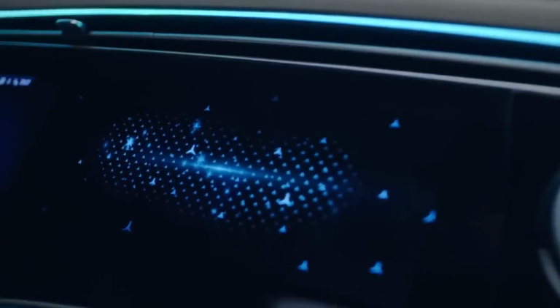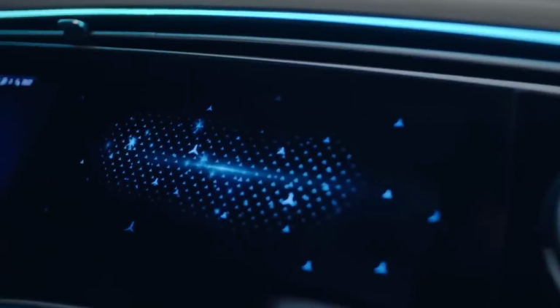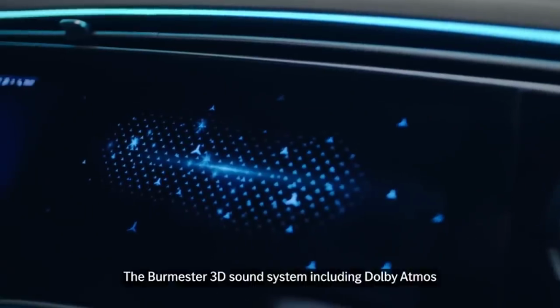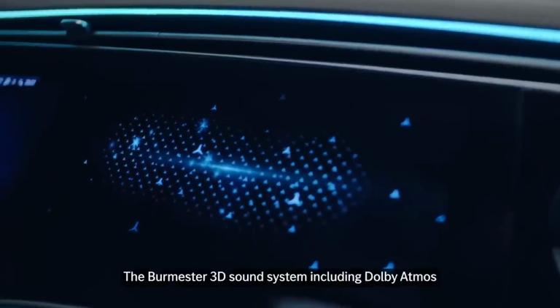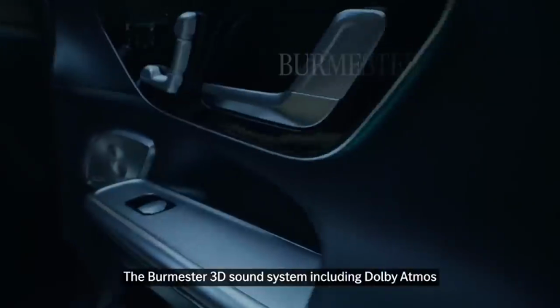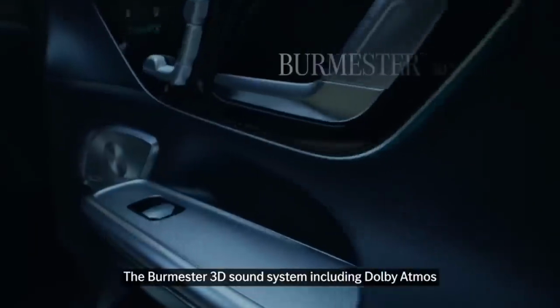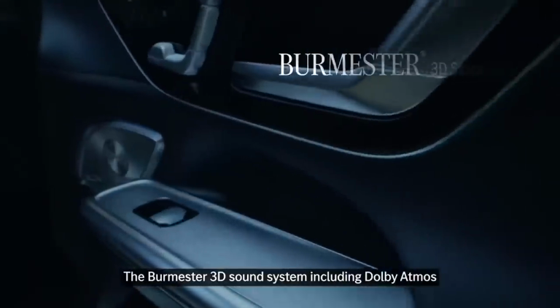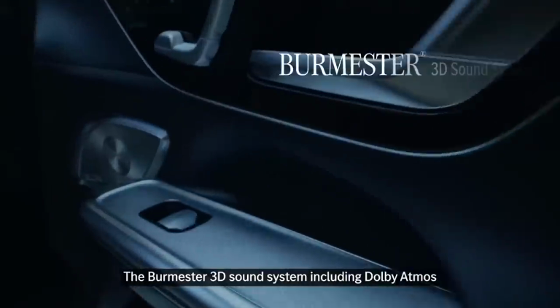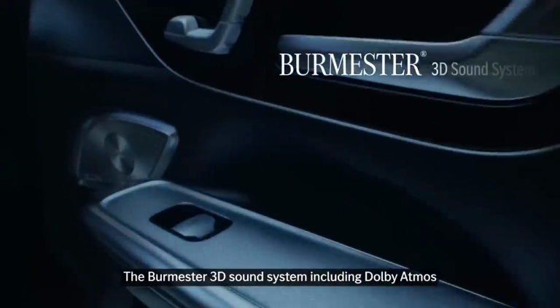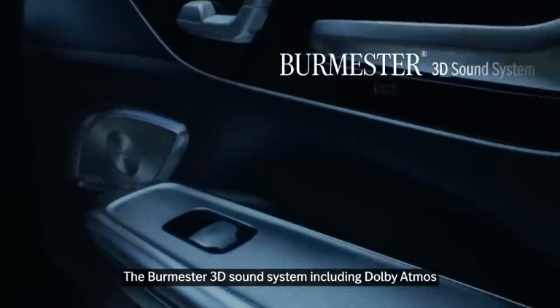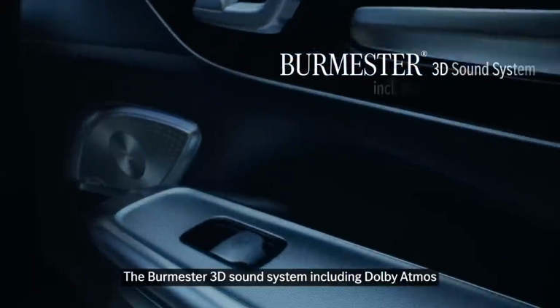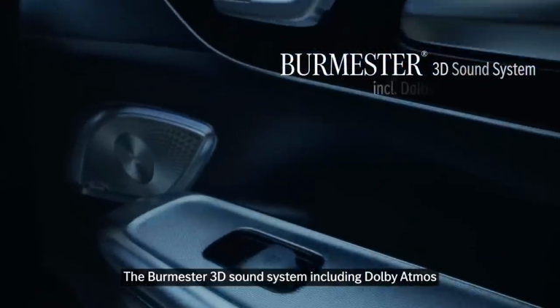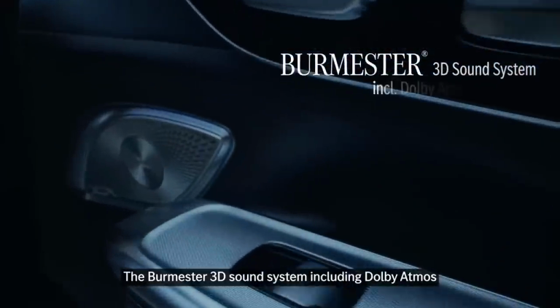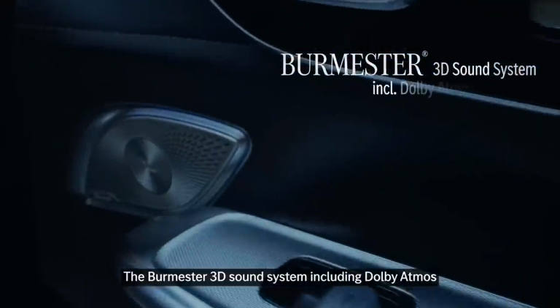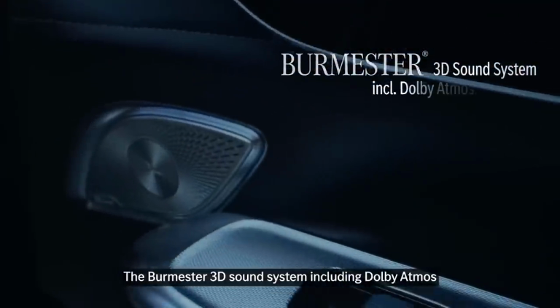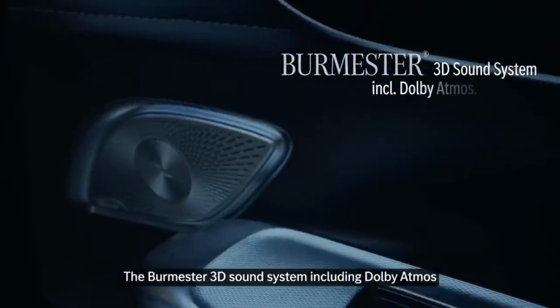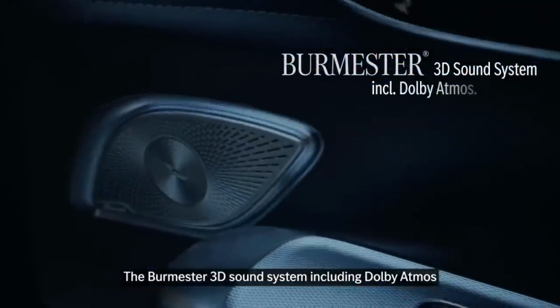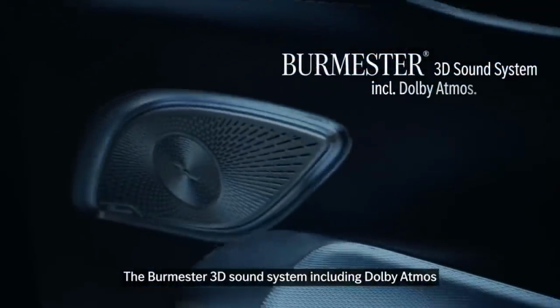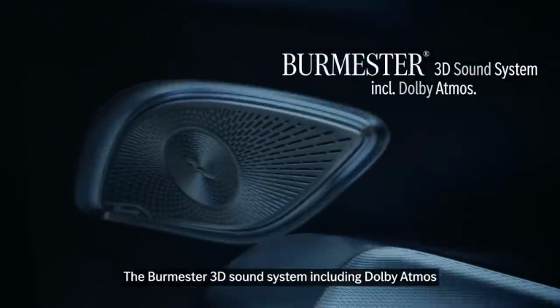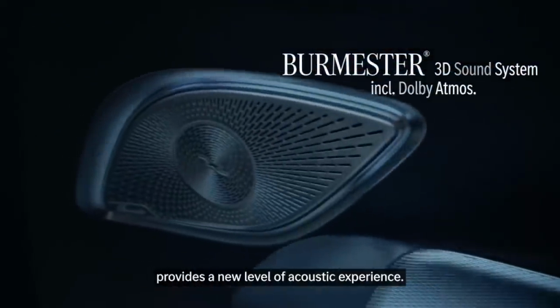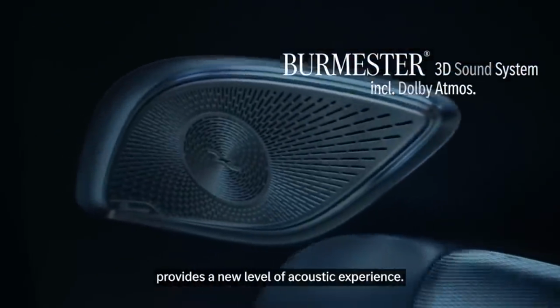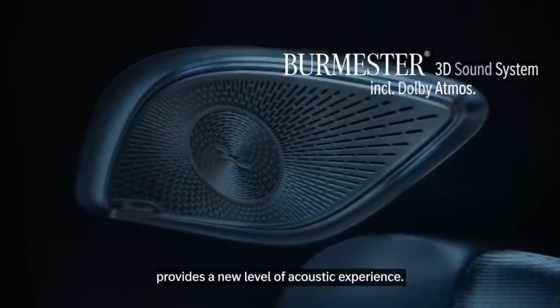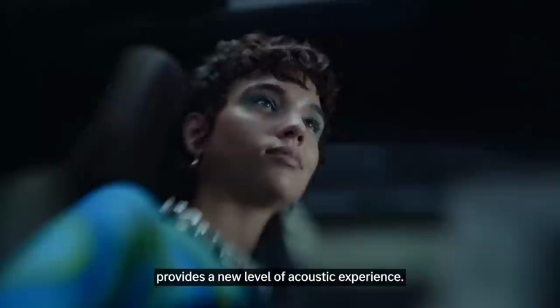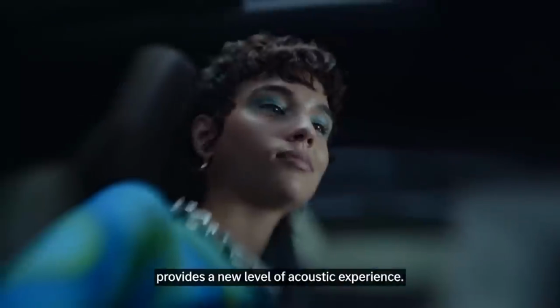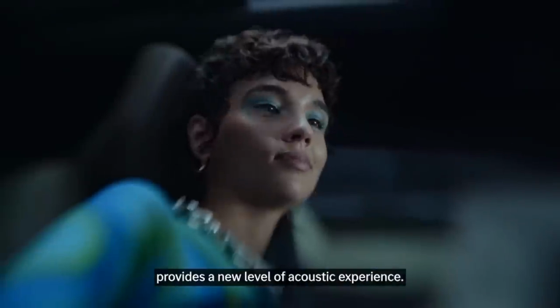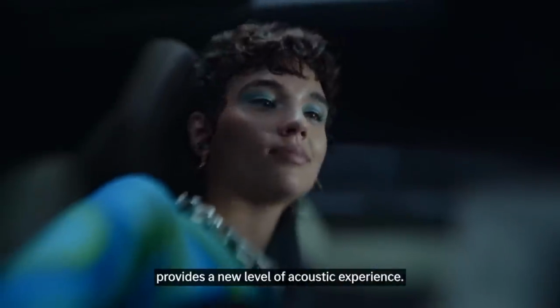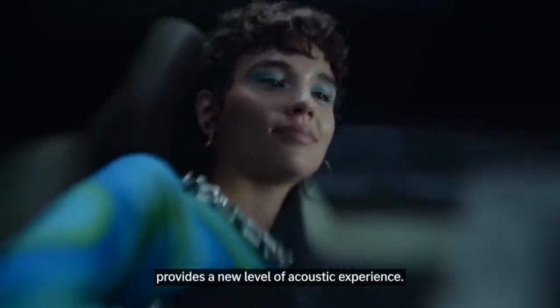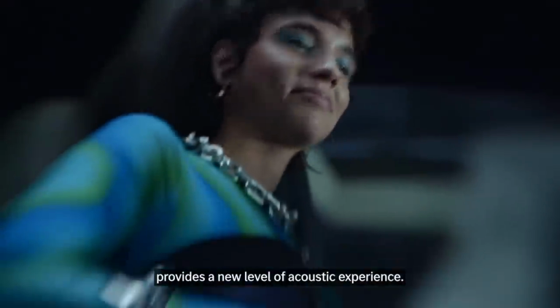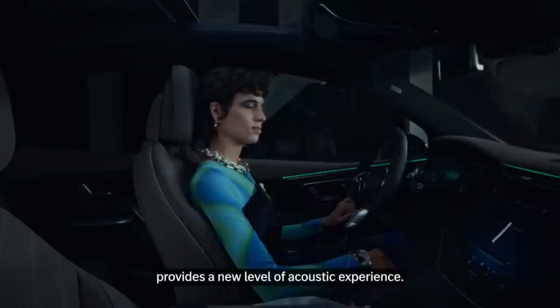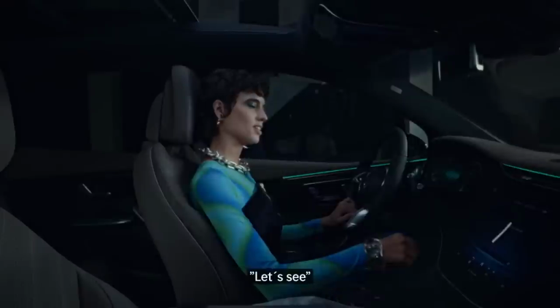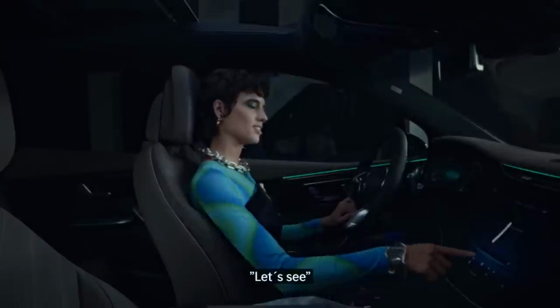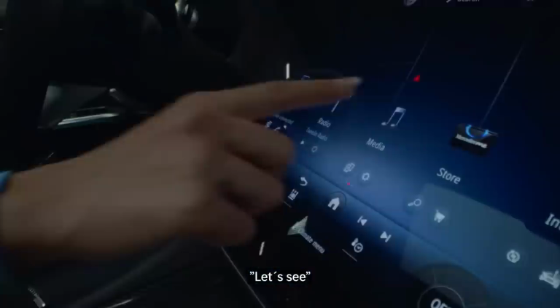The Burmester 3D sound system, including Dolby Atmos, provides a new level of acoustic experience.